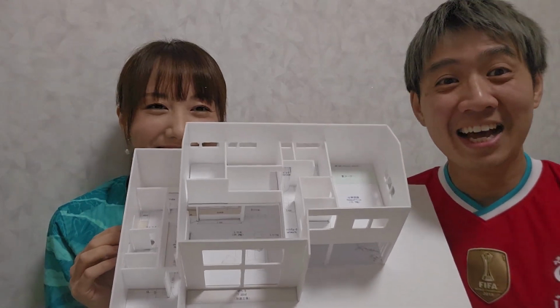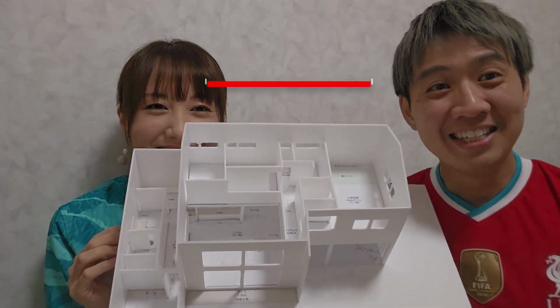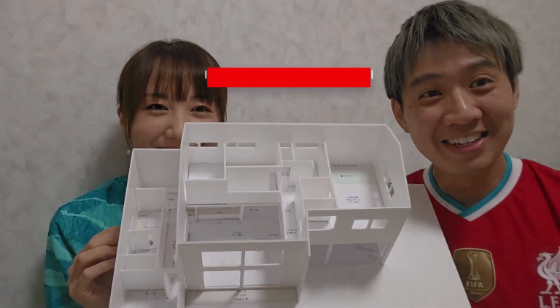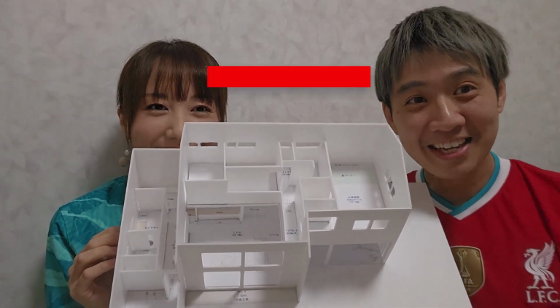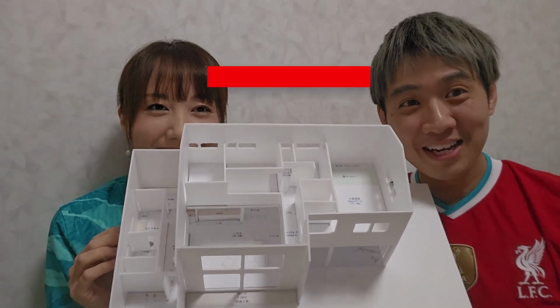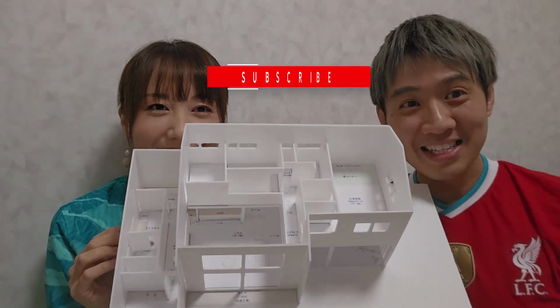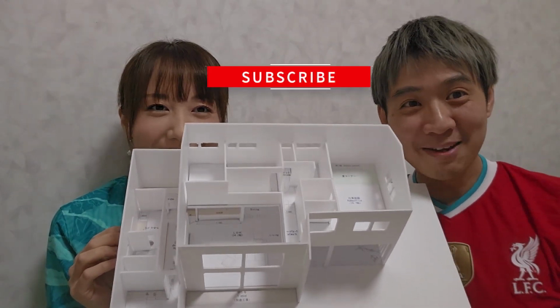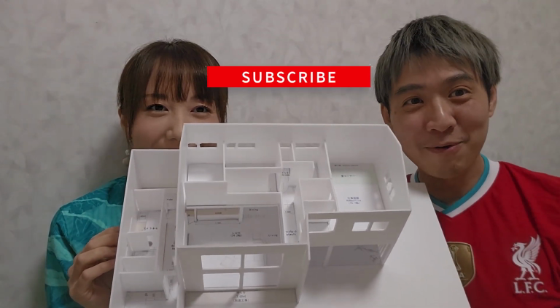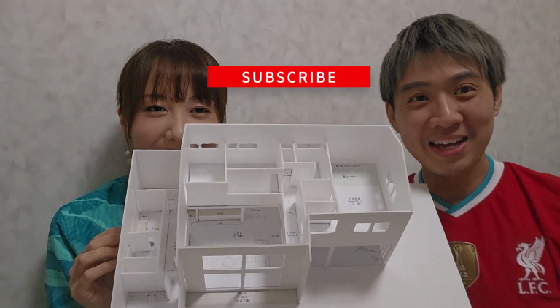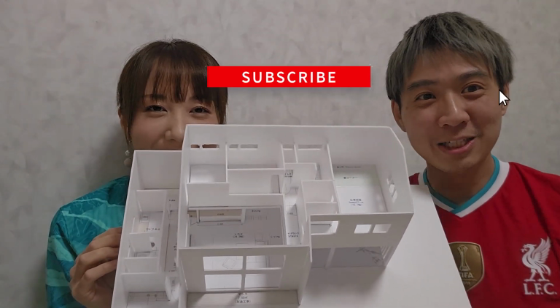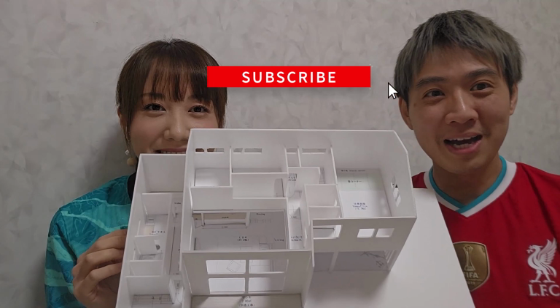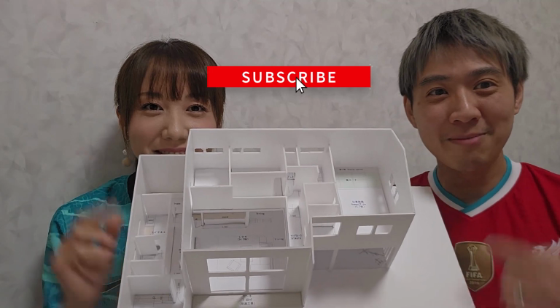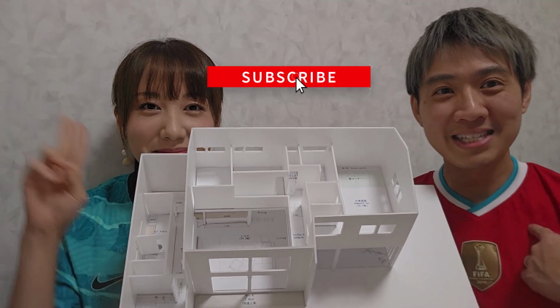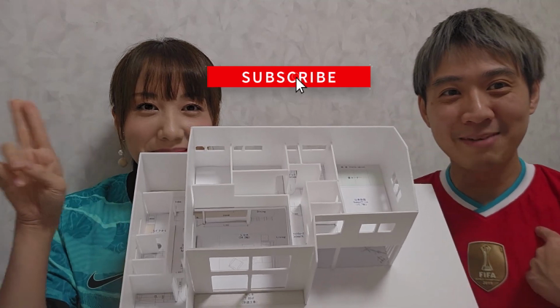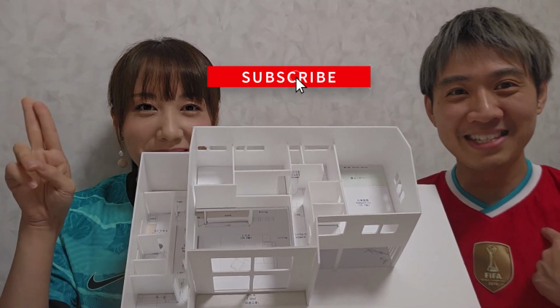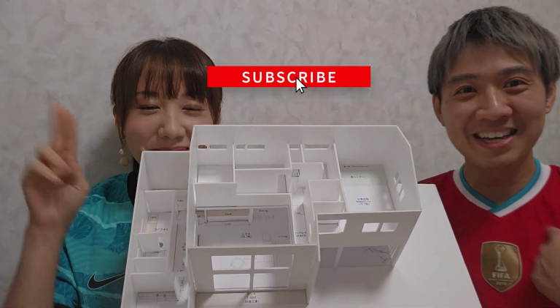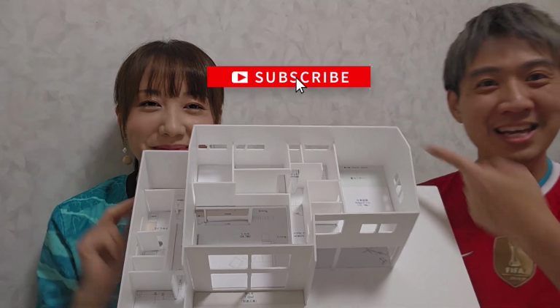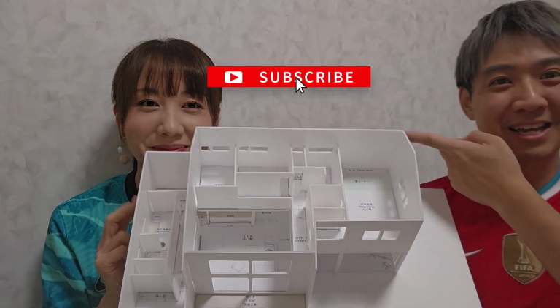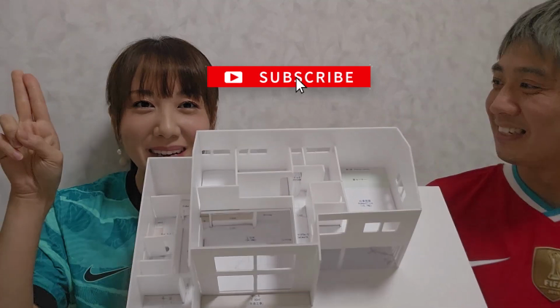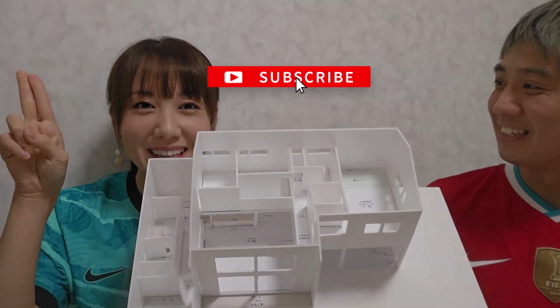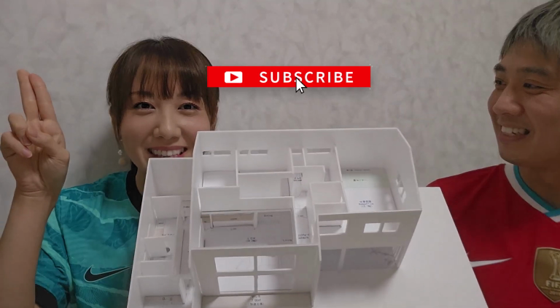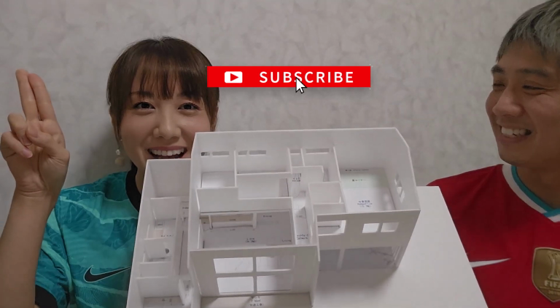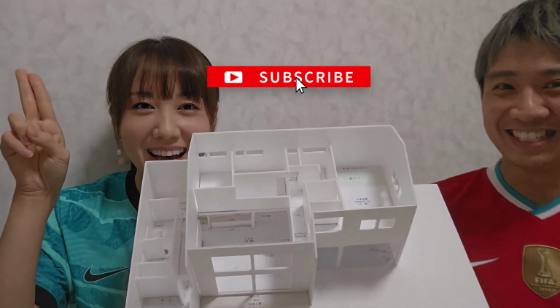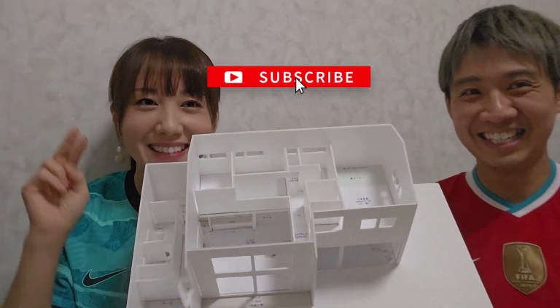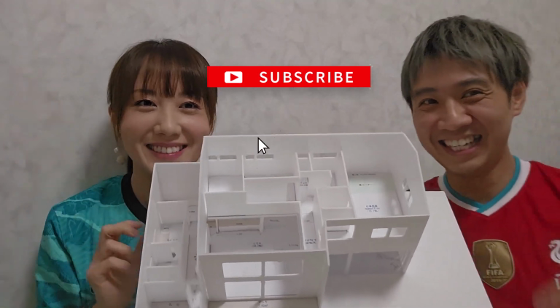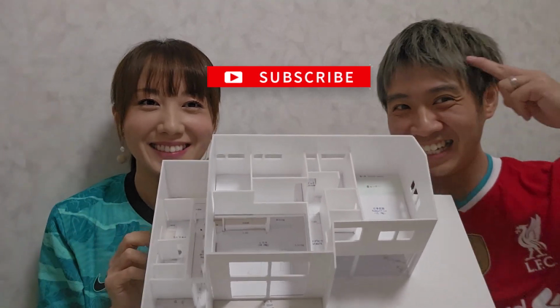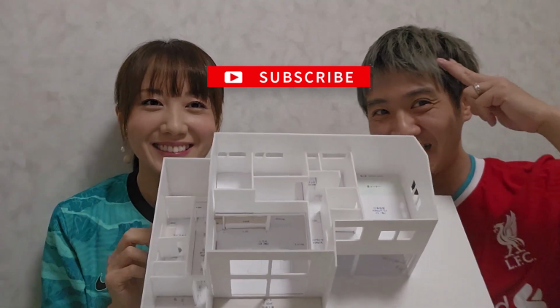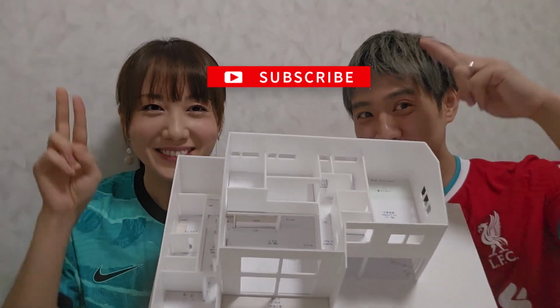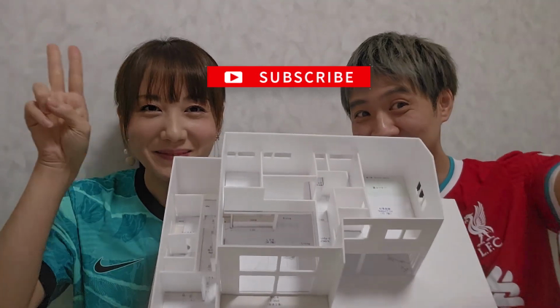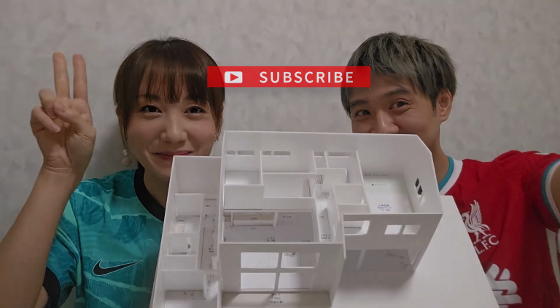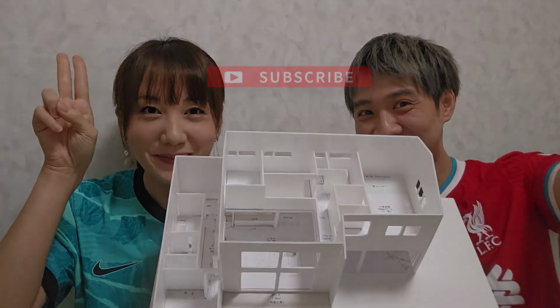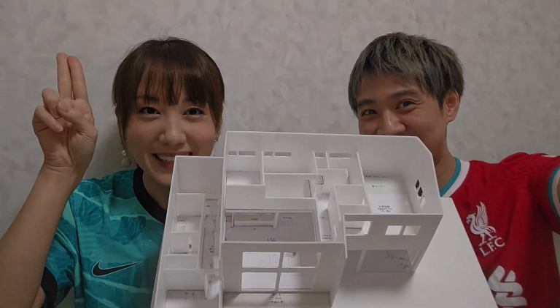Until next time guys. Liverpool fan in Japan — the Miyazaki Man Sai. Peace.